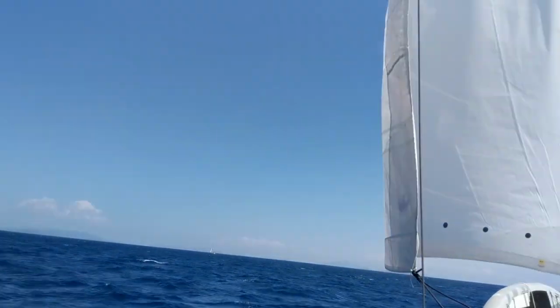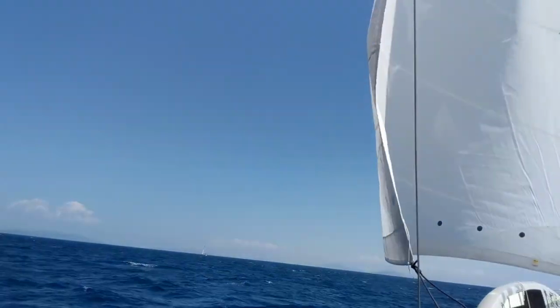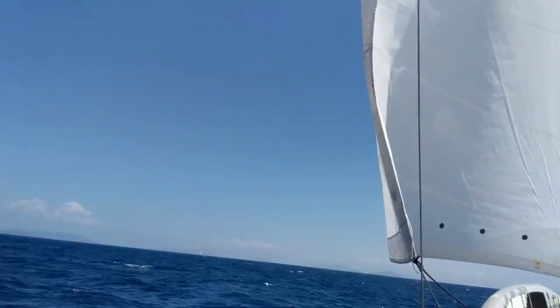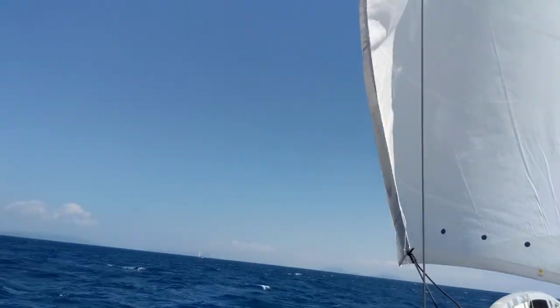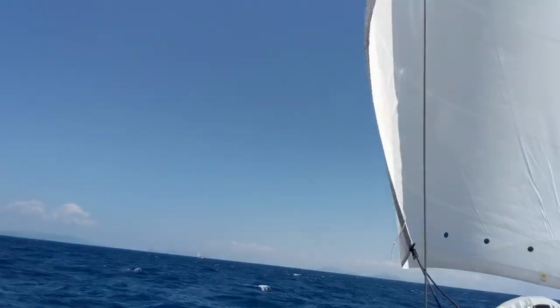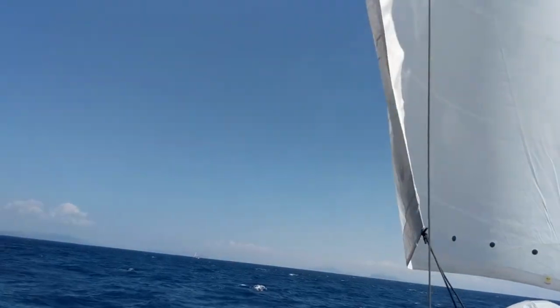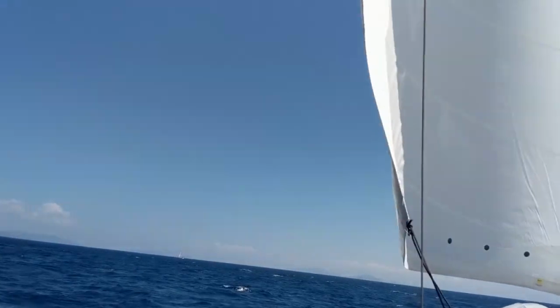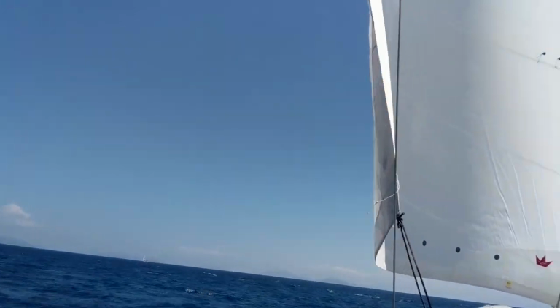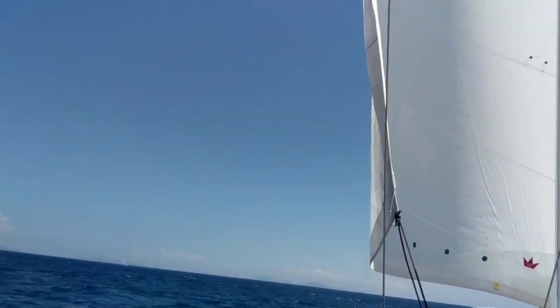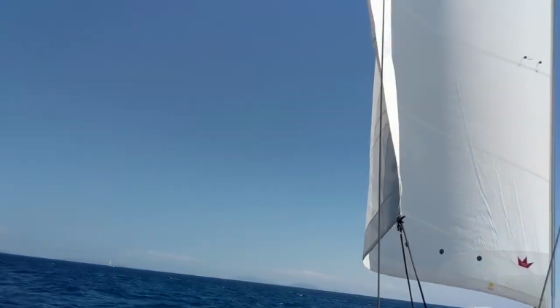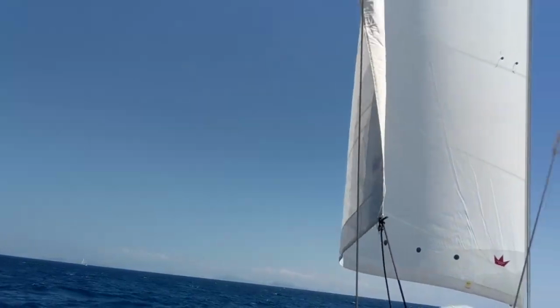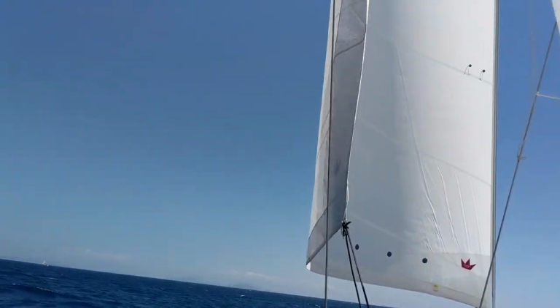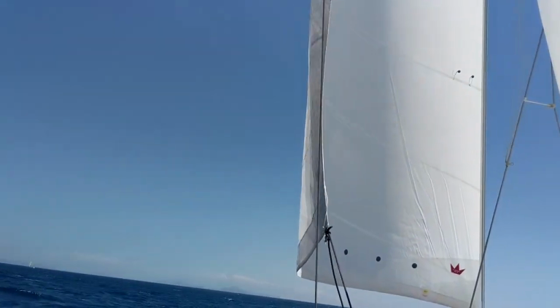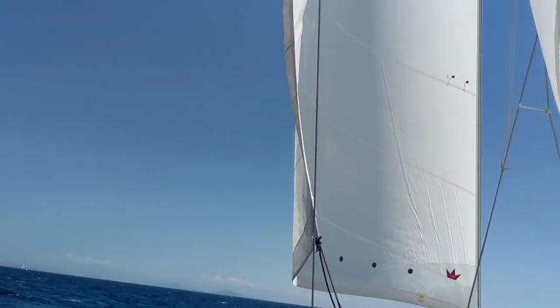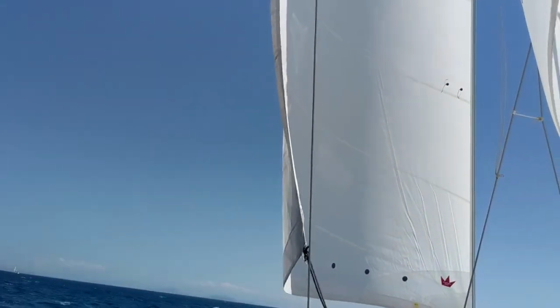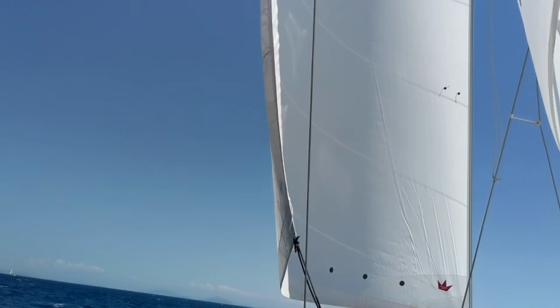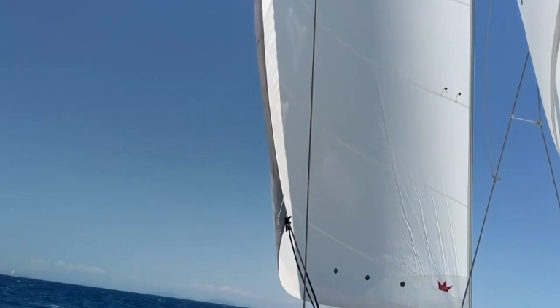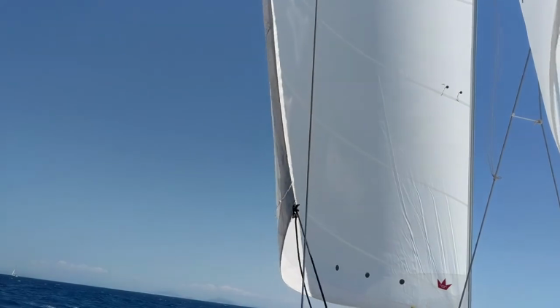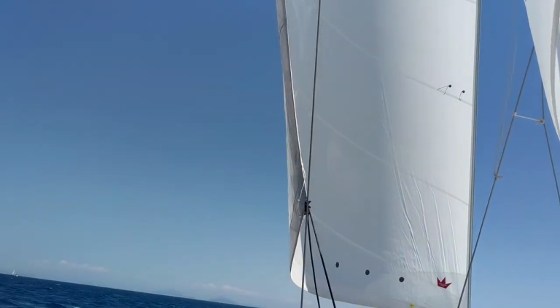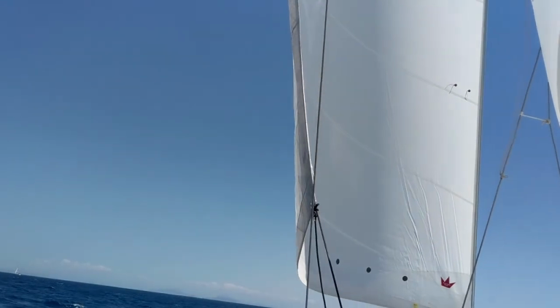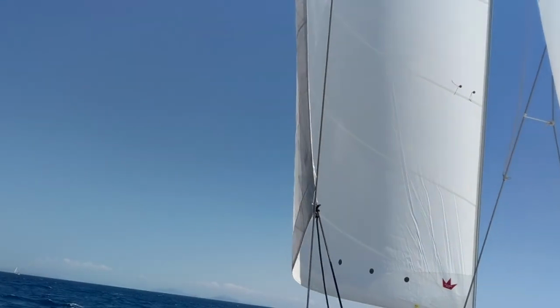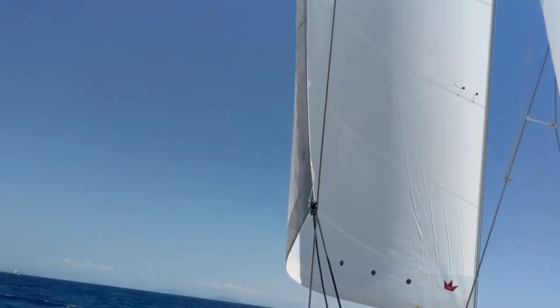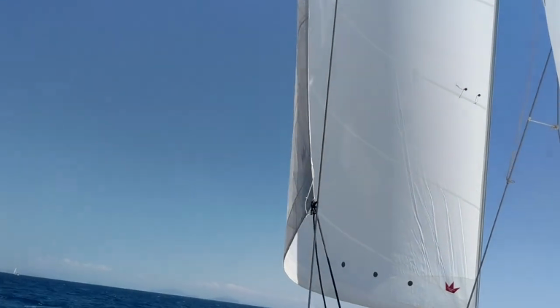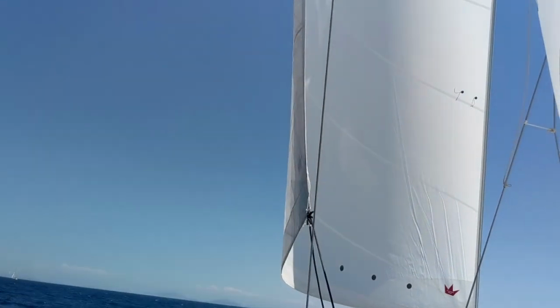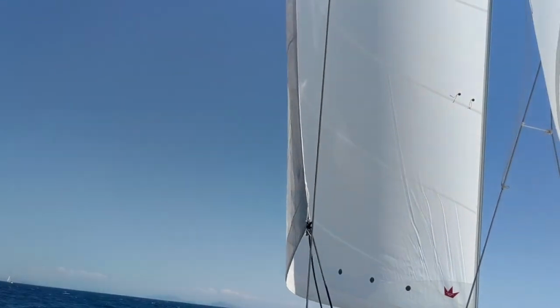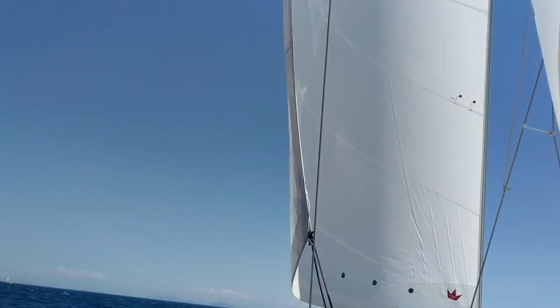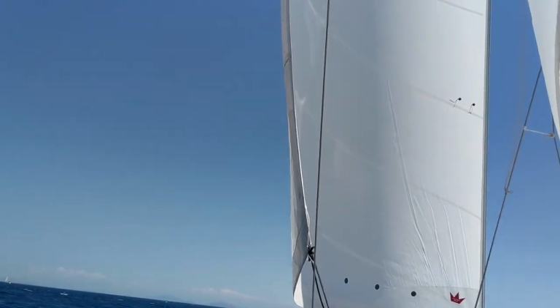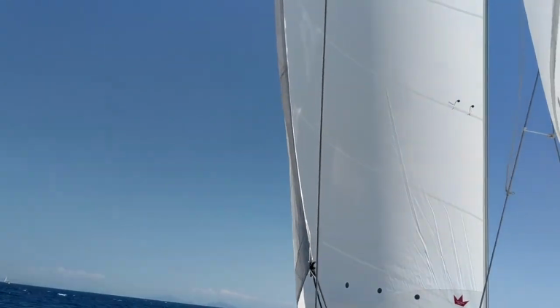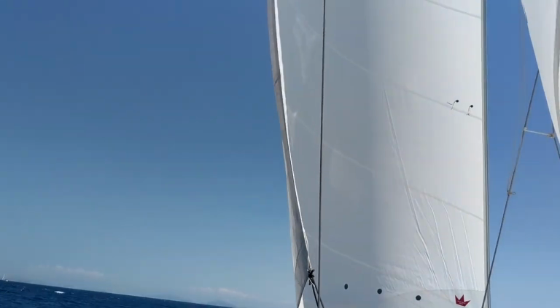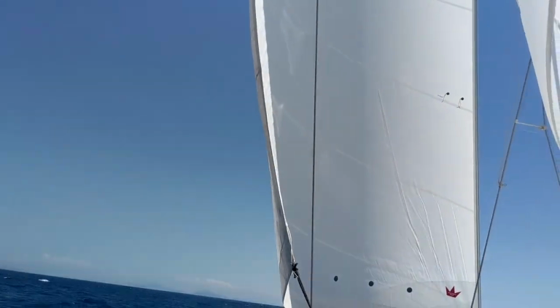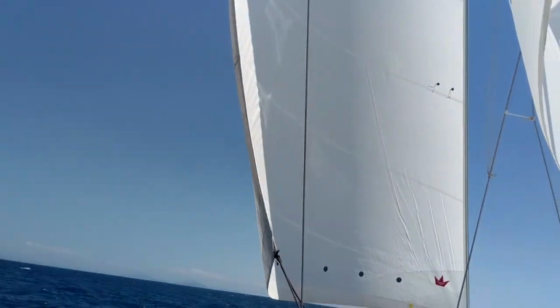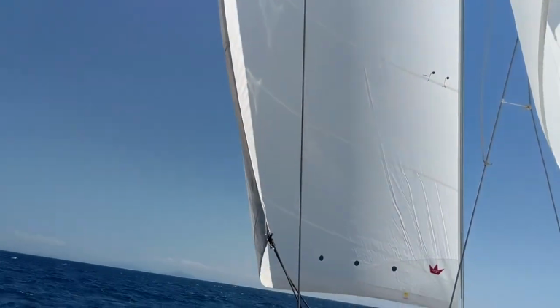We're sailing, although the jib is luffing — I might fall — there we go, a little better.